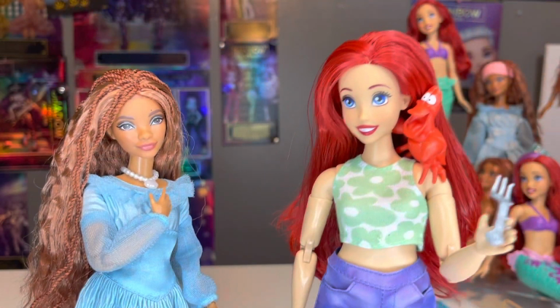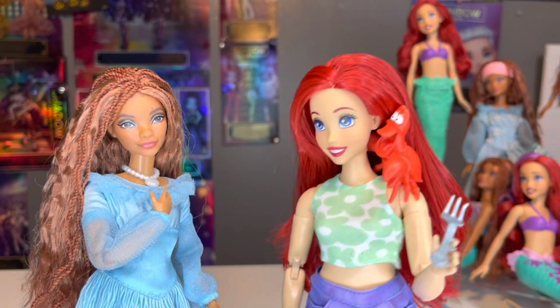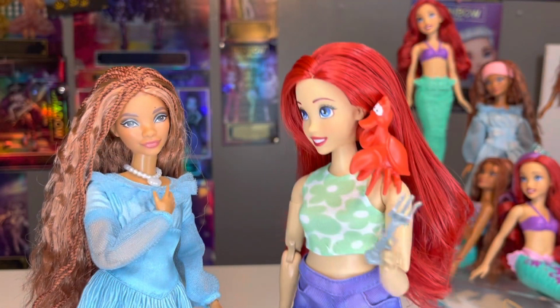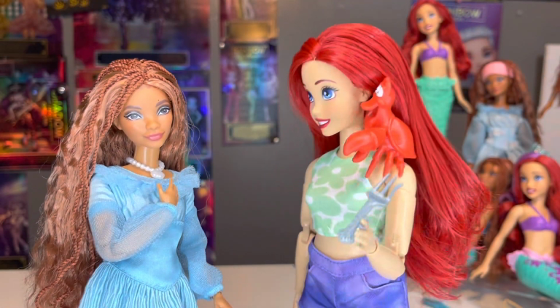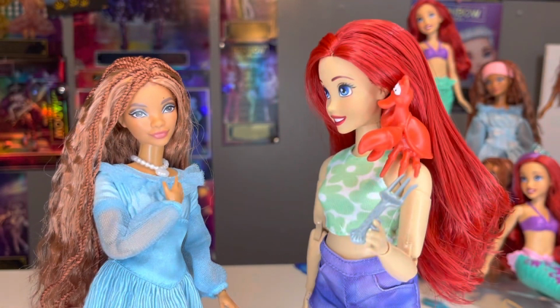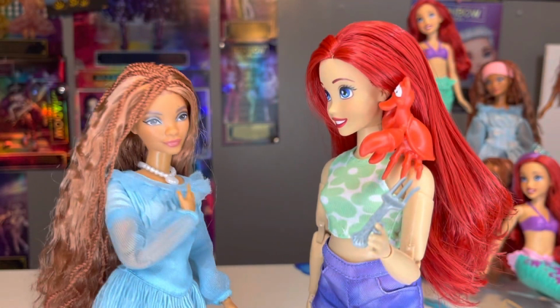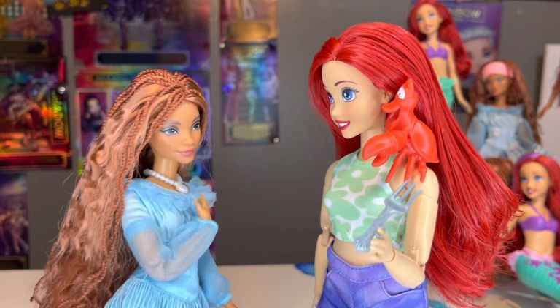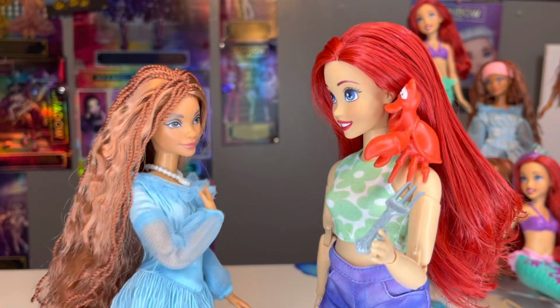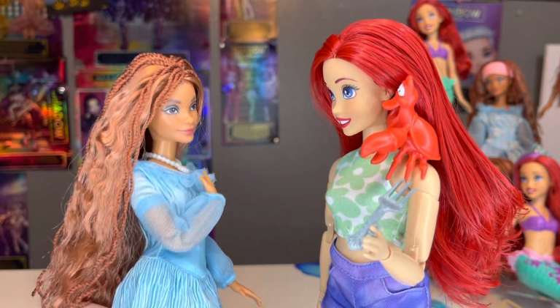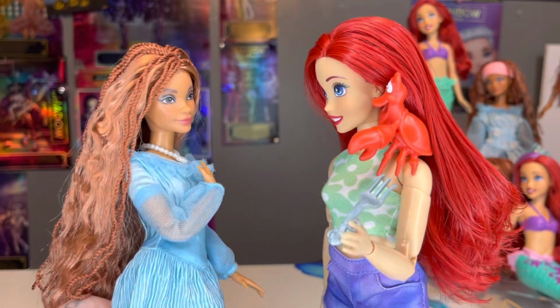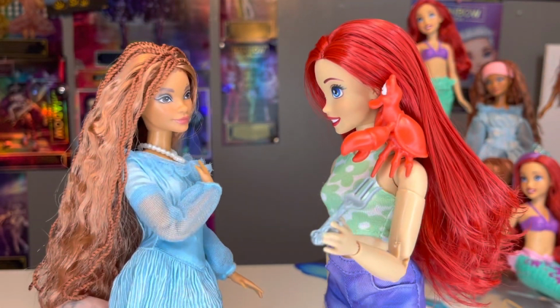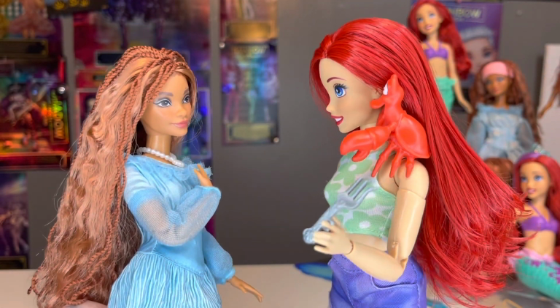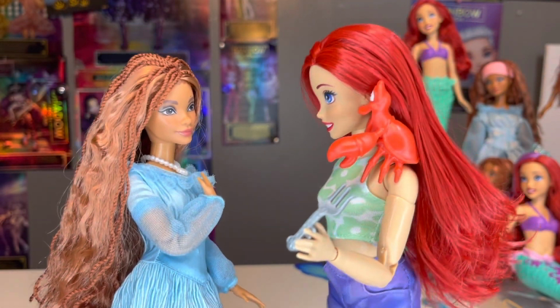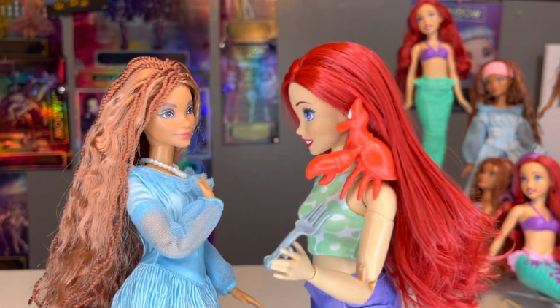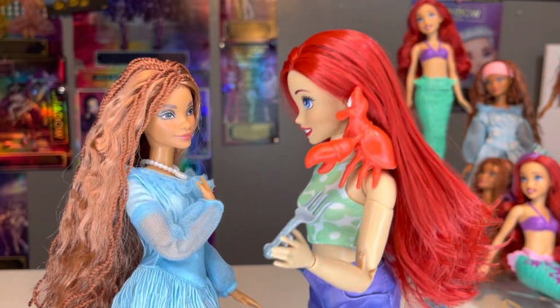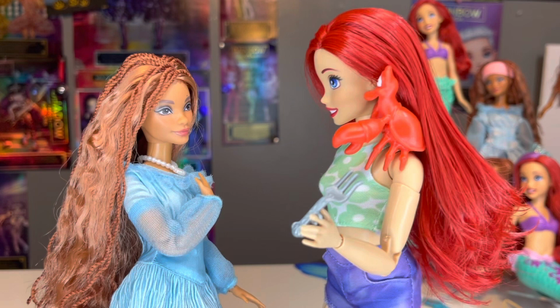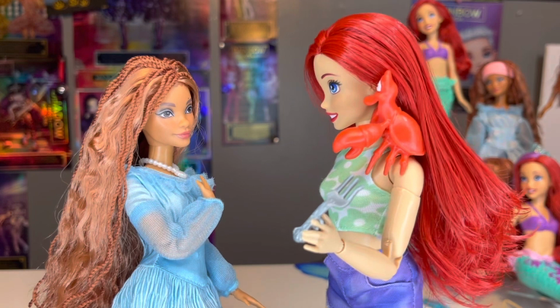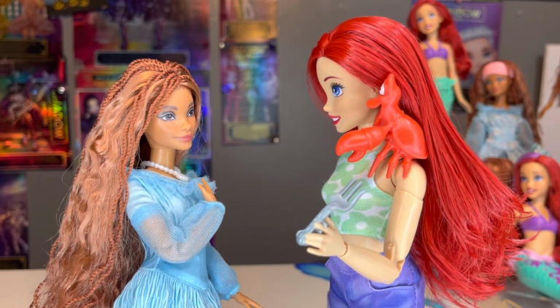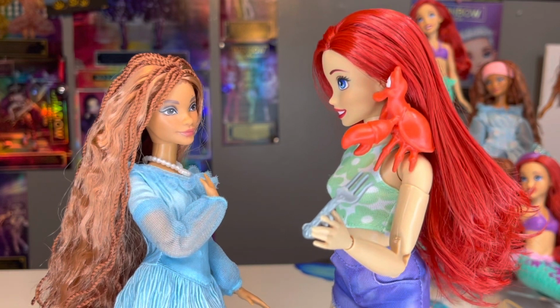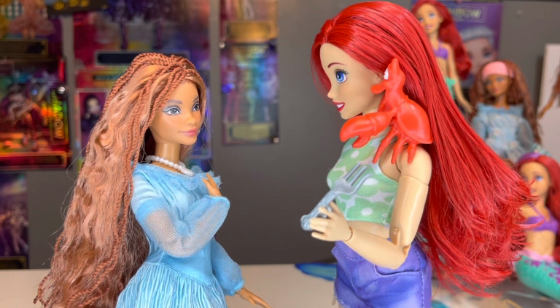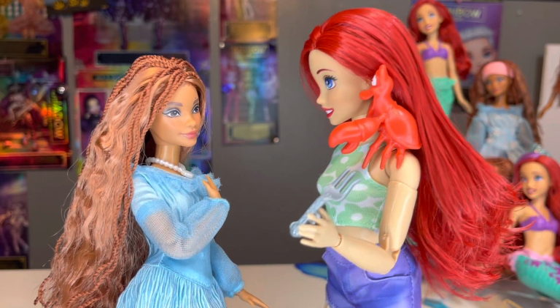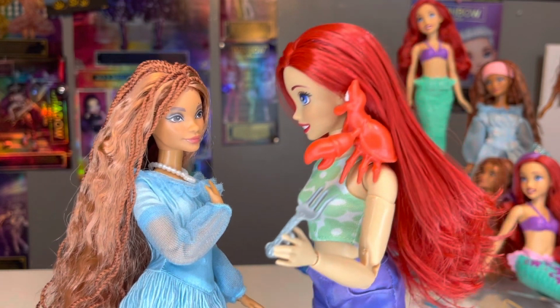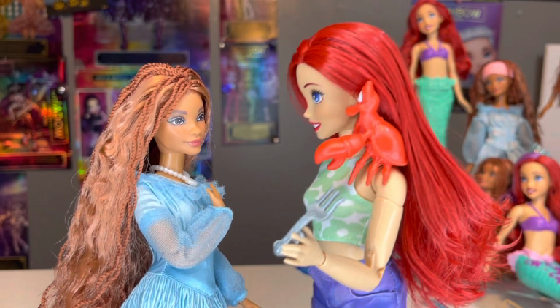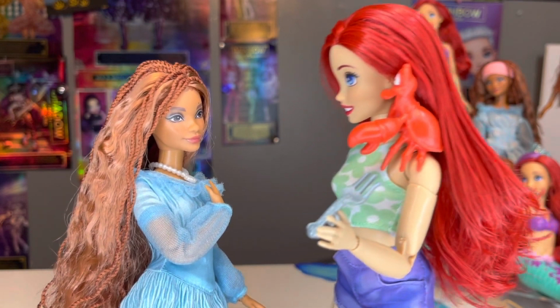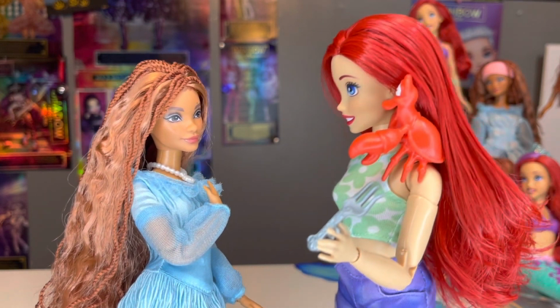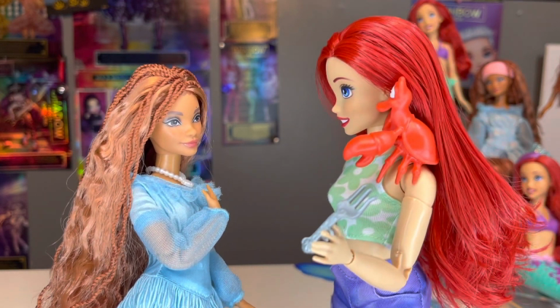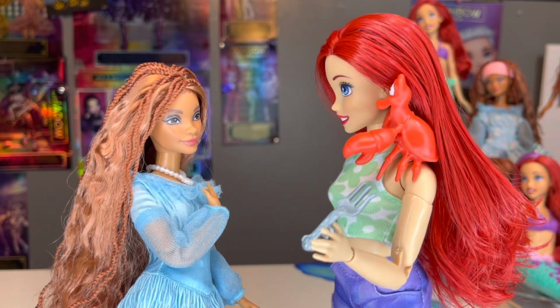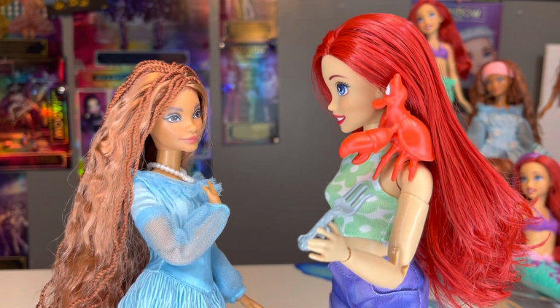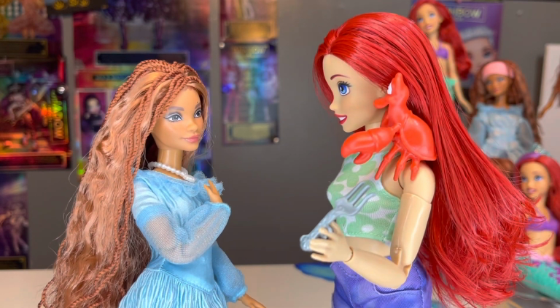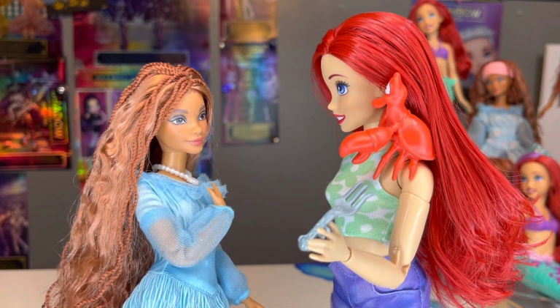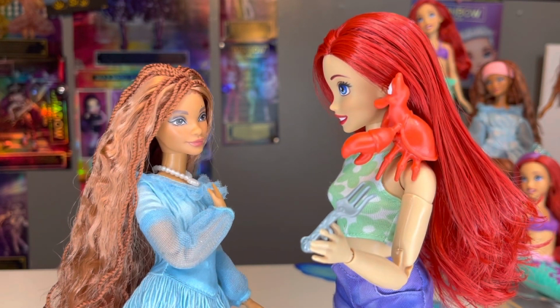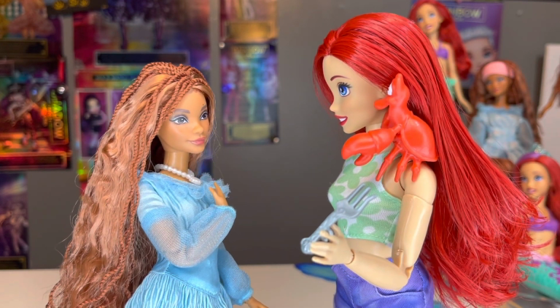I pass this dinglehopper on to you — you are the new Little Mermaid!